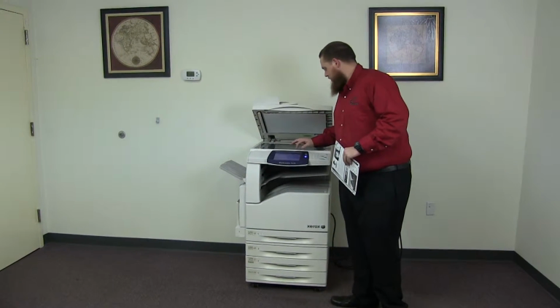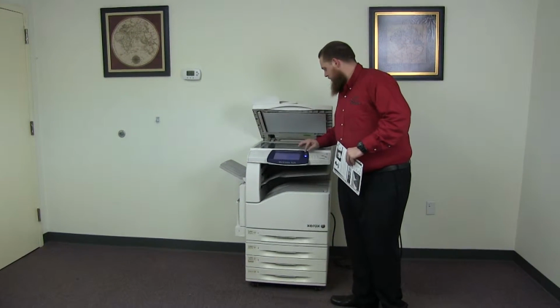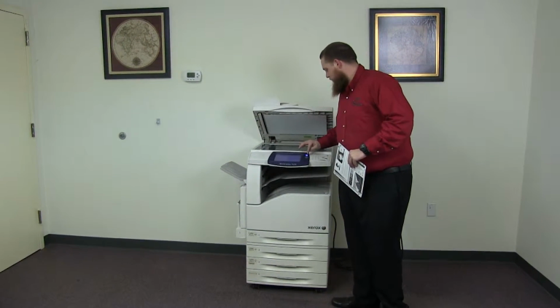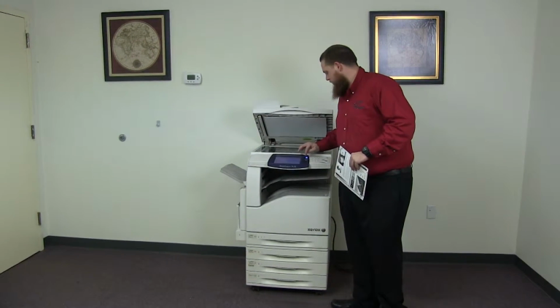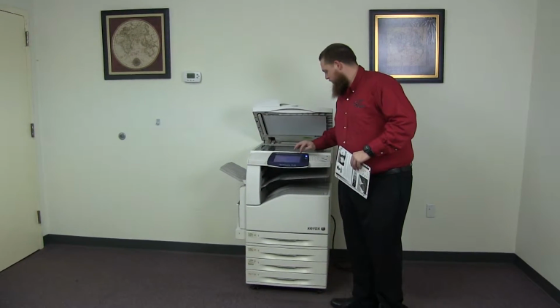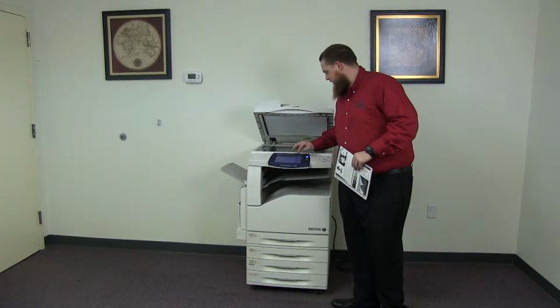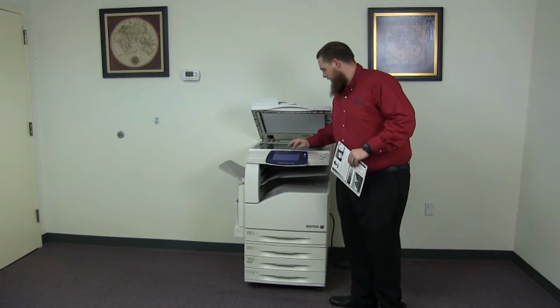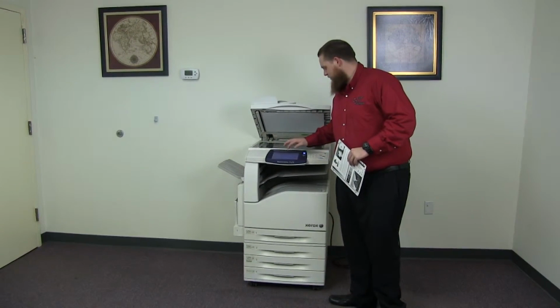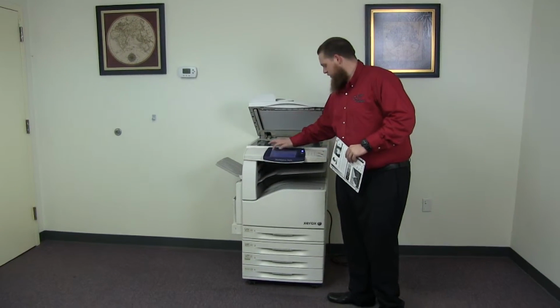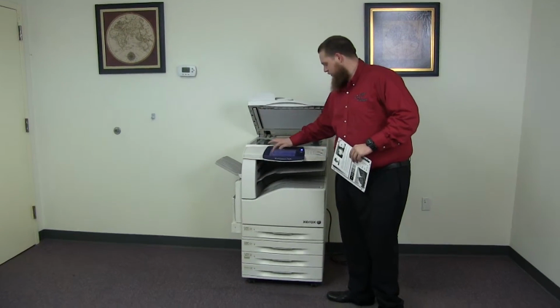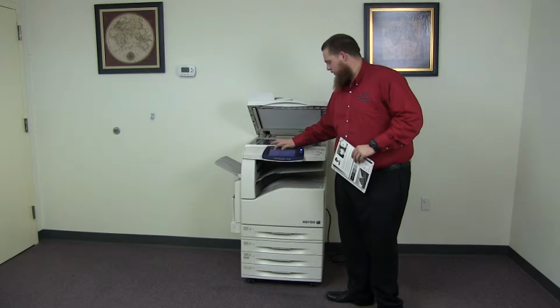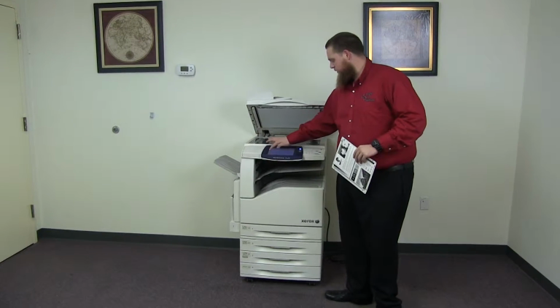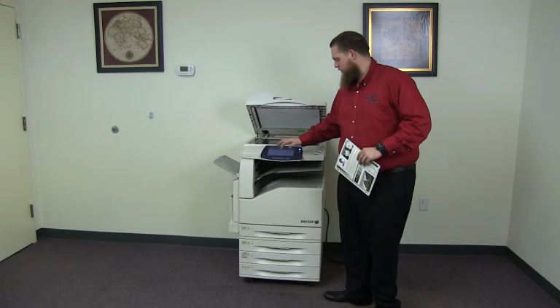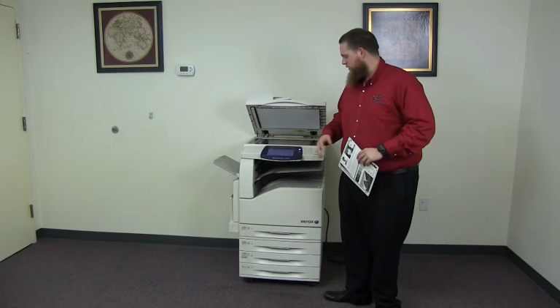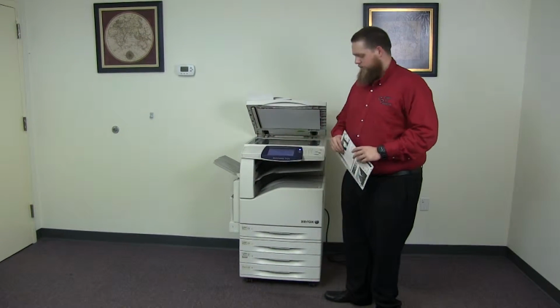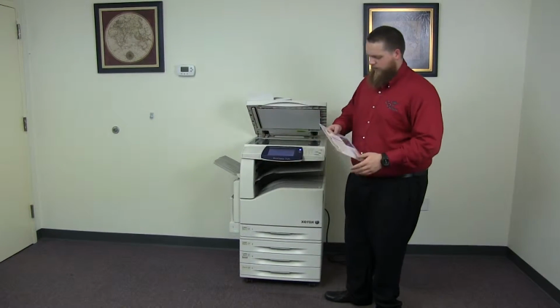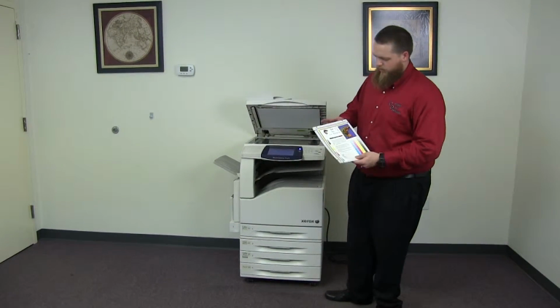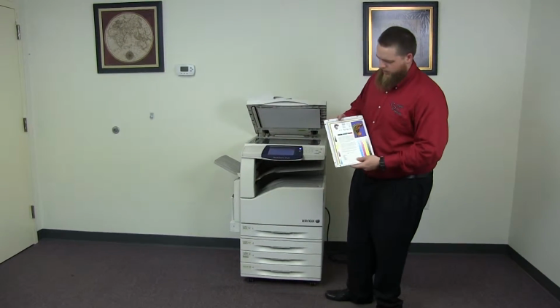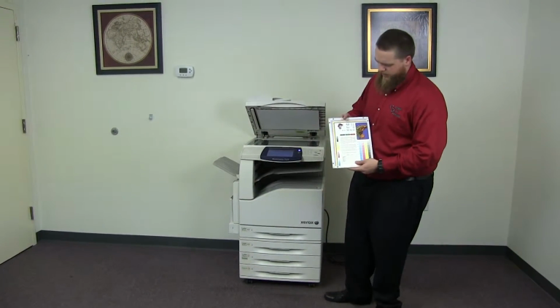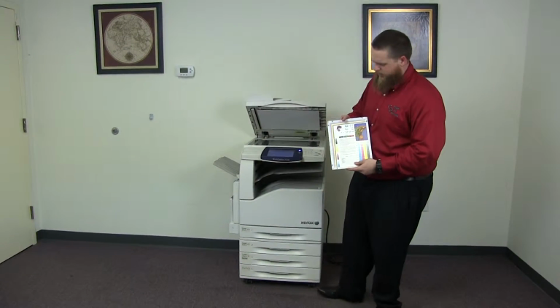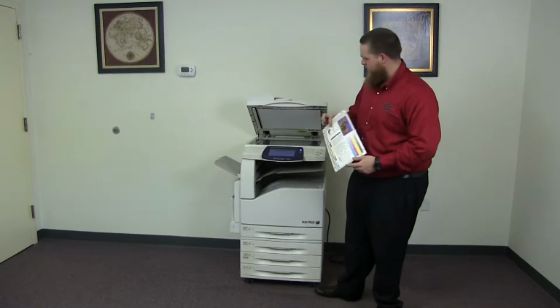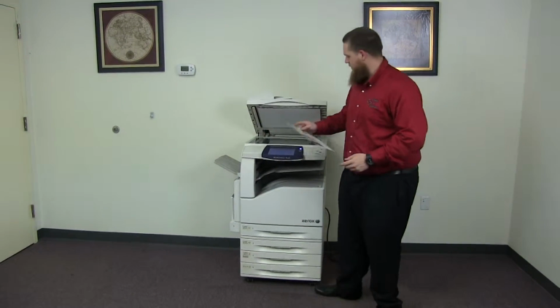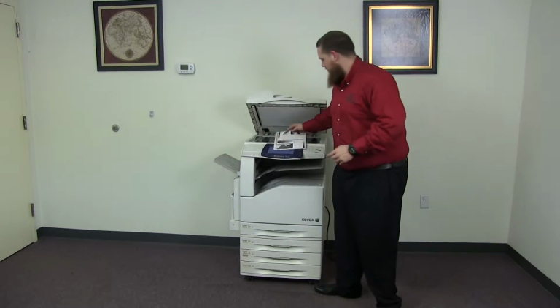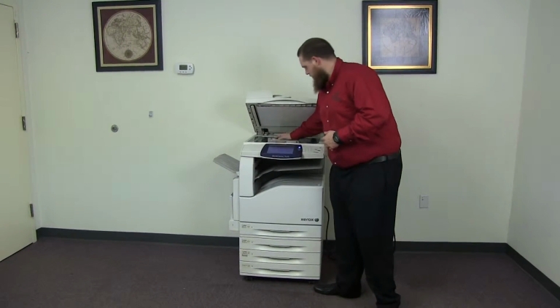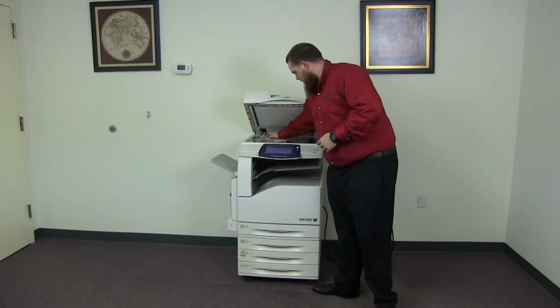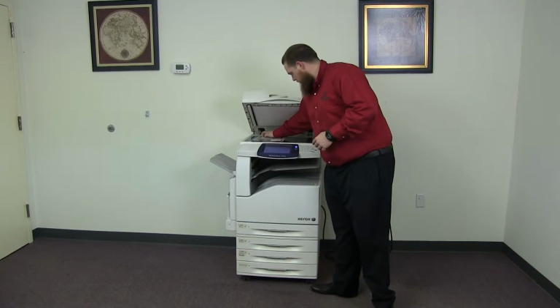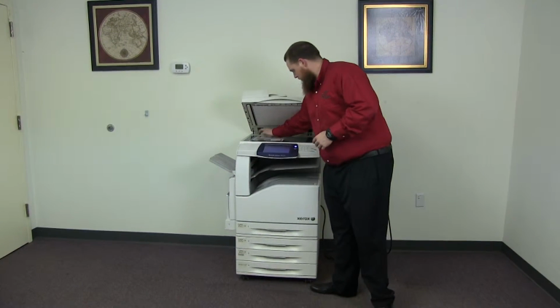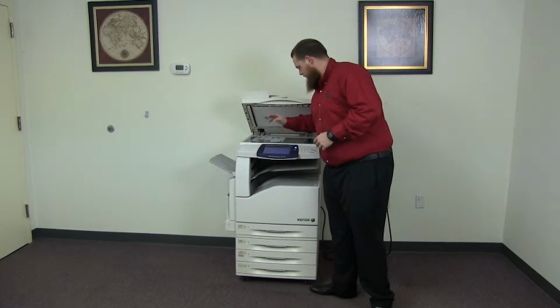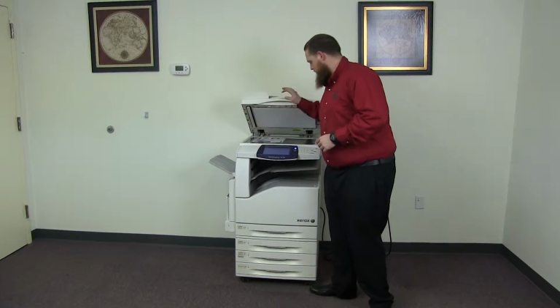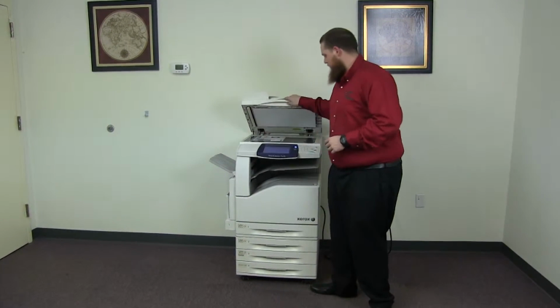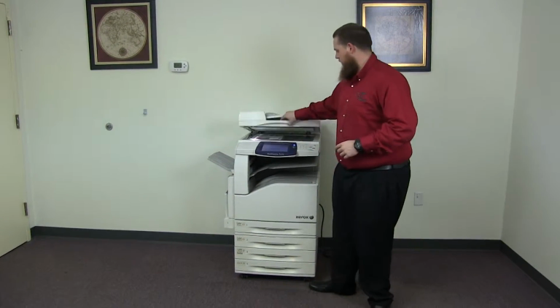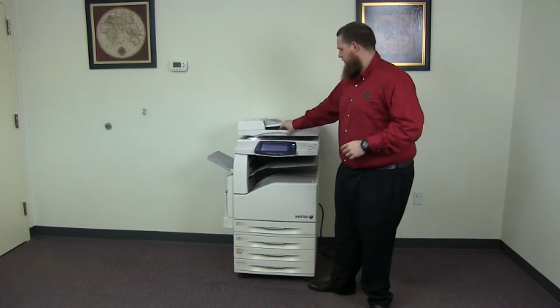Now we'll go ahead and run a few test copies to show the color quality in this machine. Here we have our color copy test chart, and we'll go ahead and run two color copies.